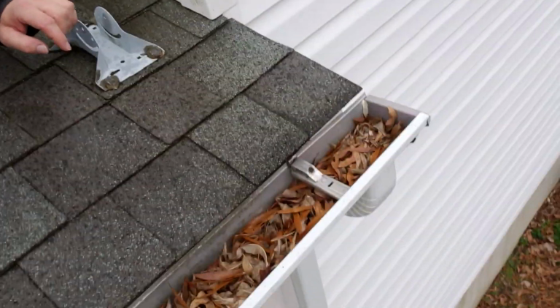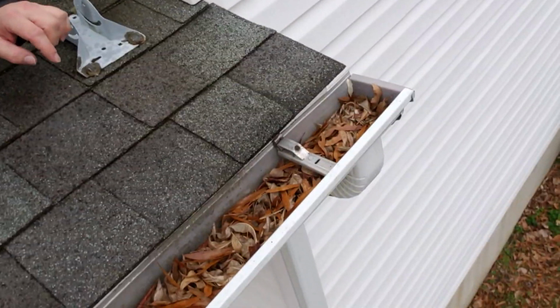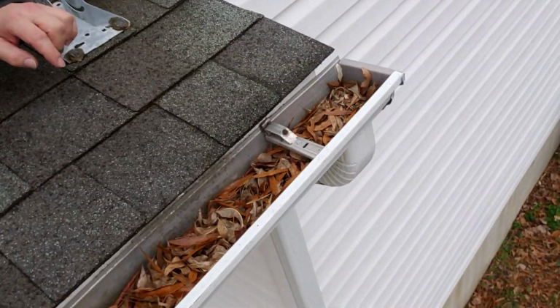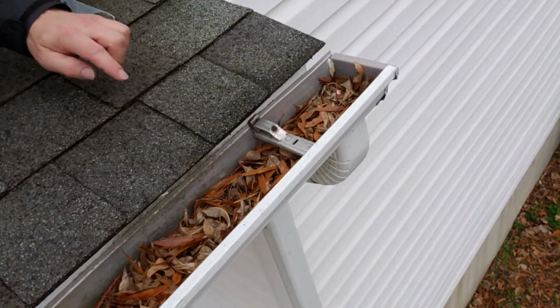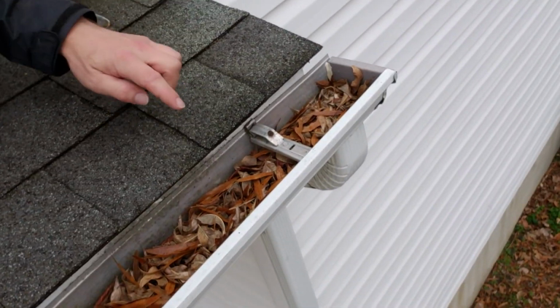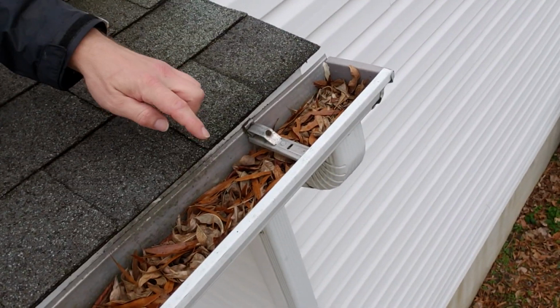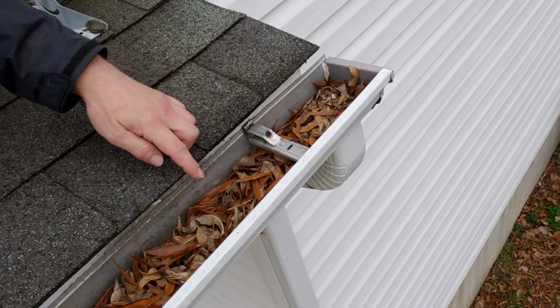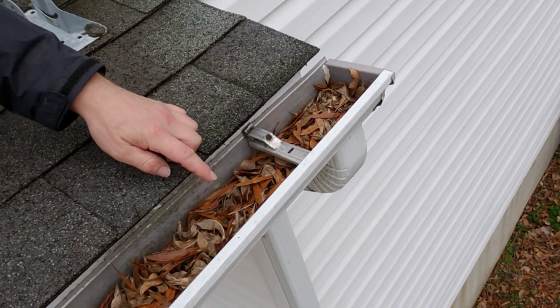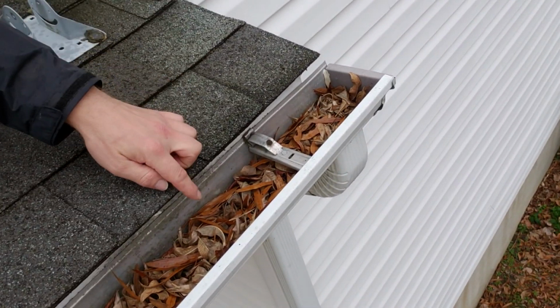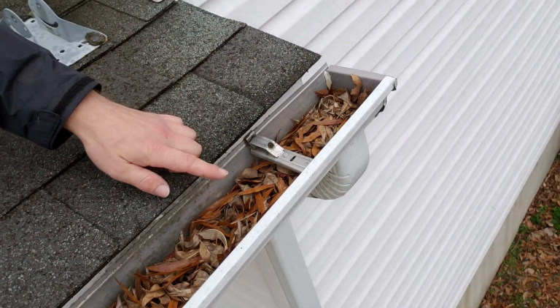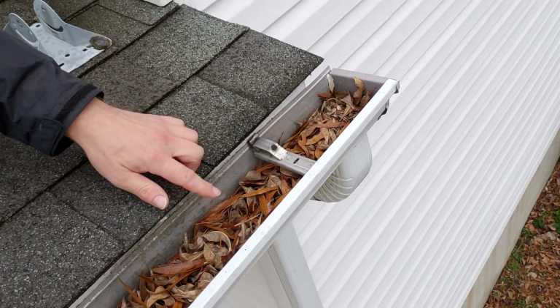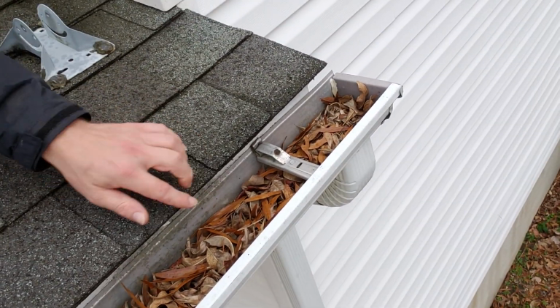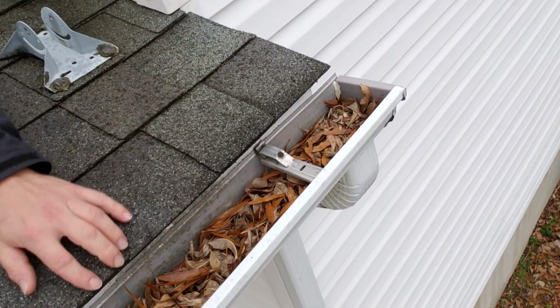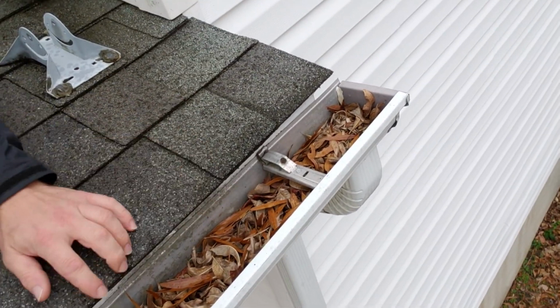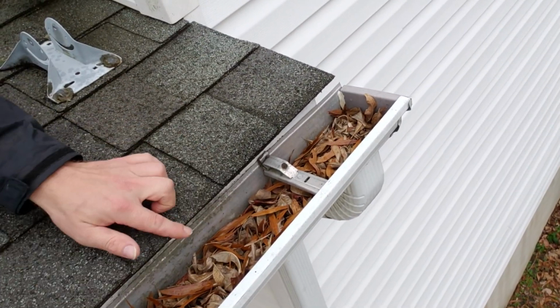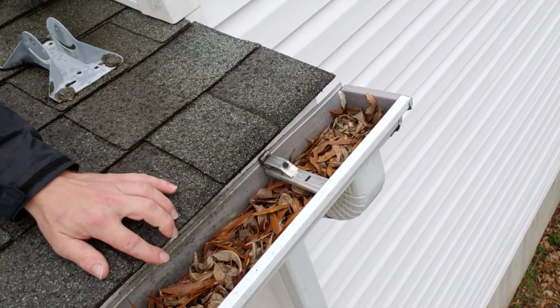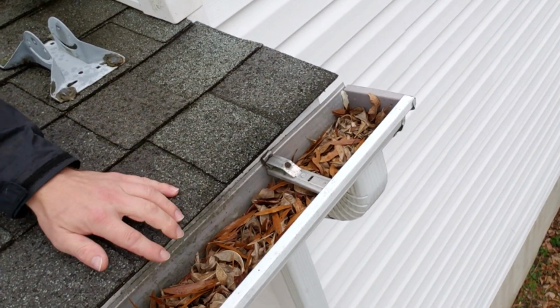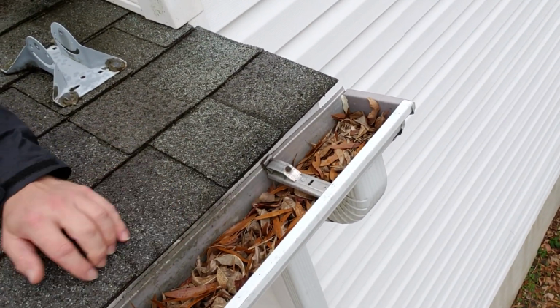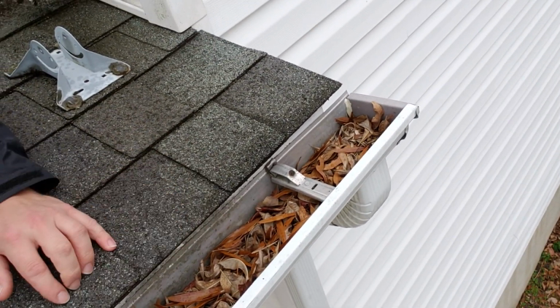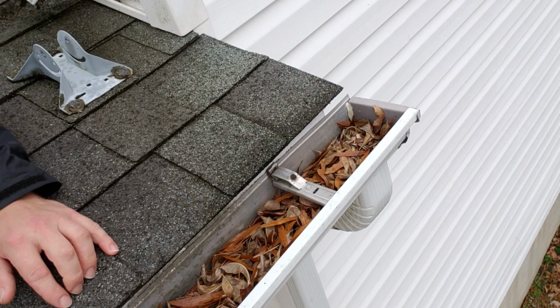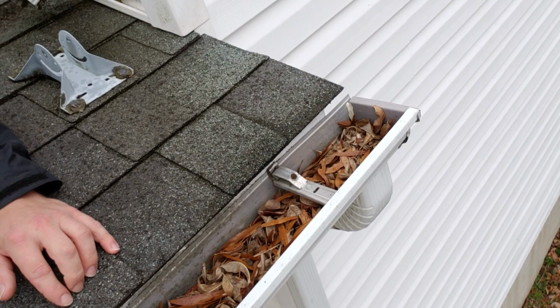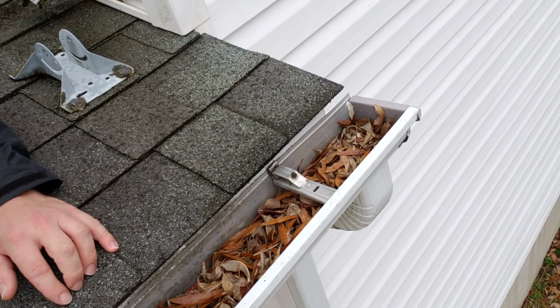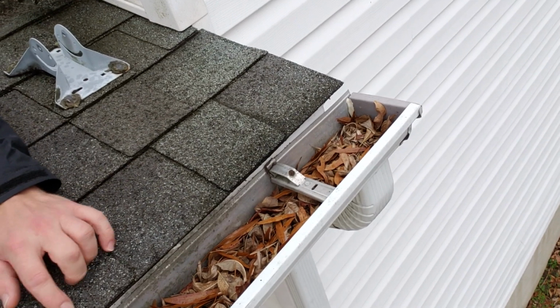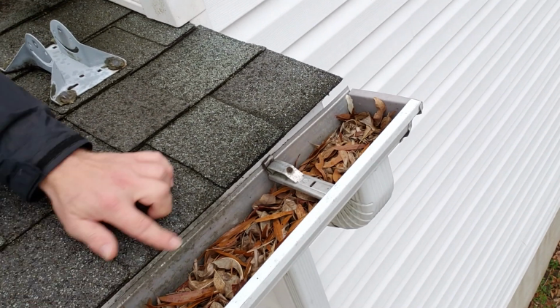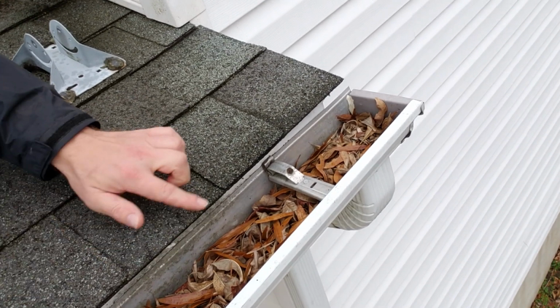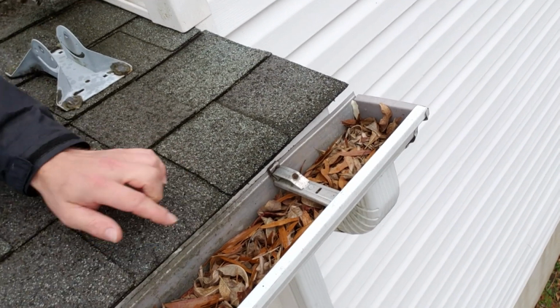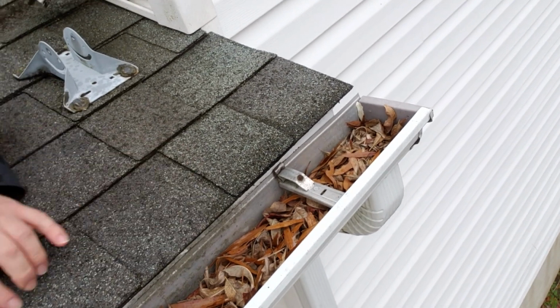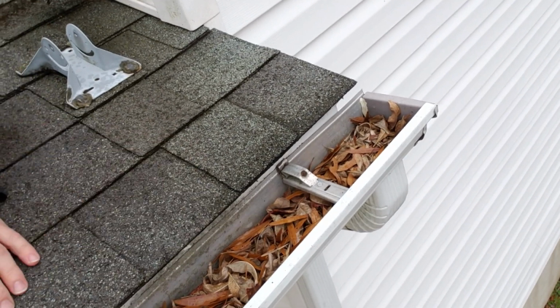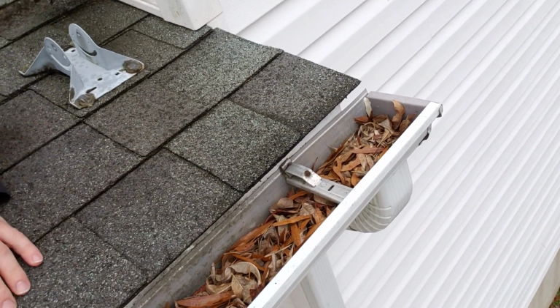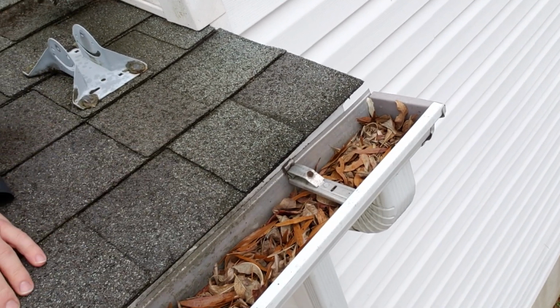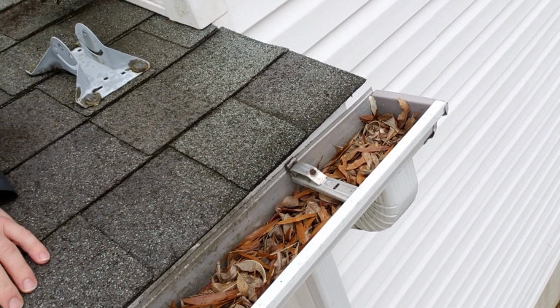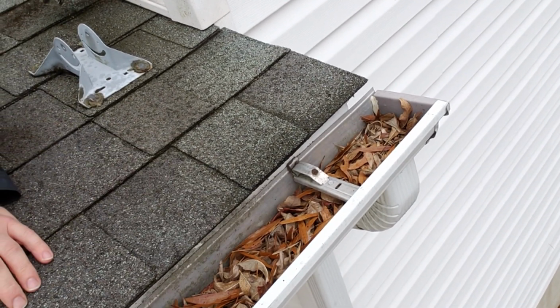We also note that this gutter is completely full of debris, so we're going to recommend that these gutters be cleaned out.